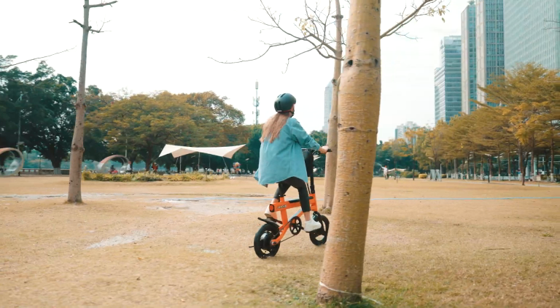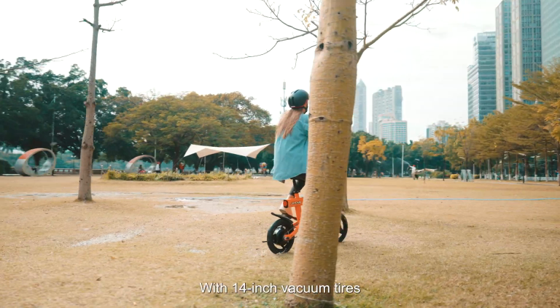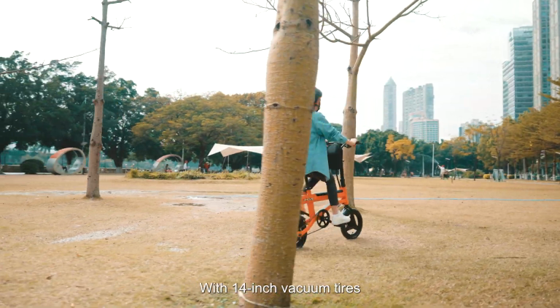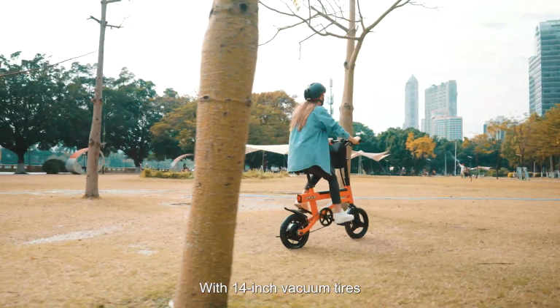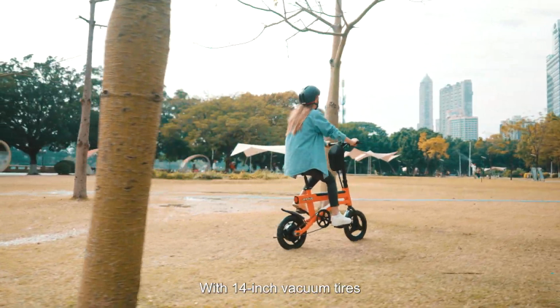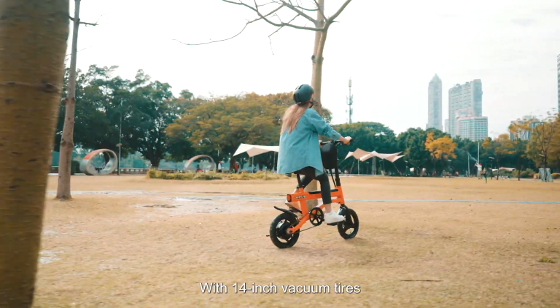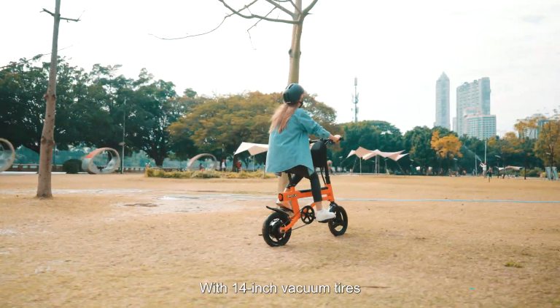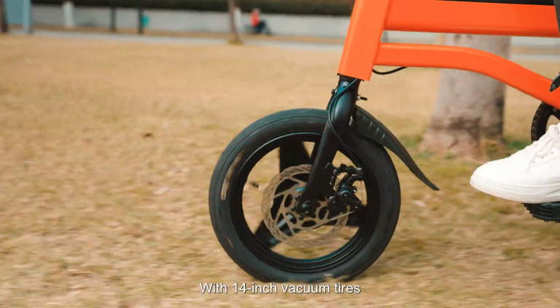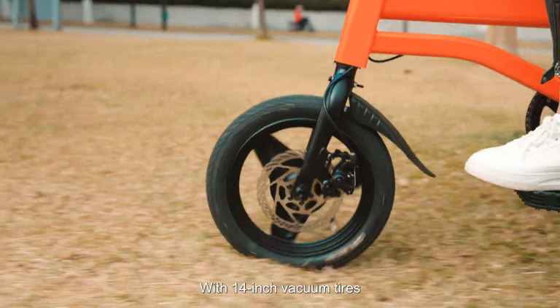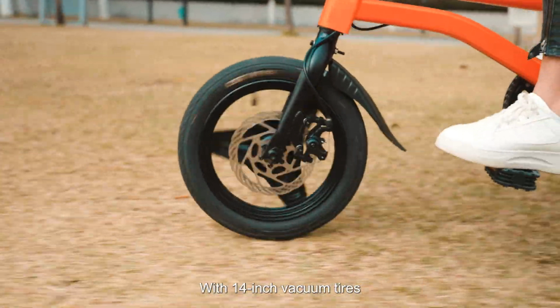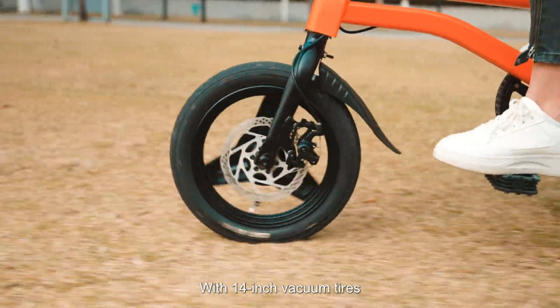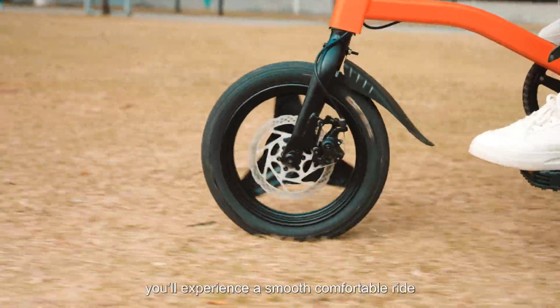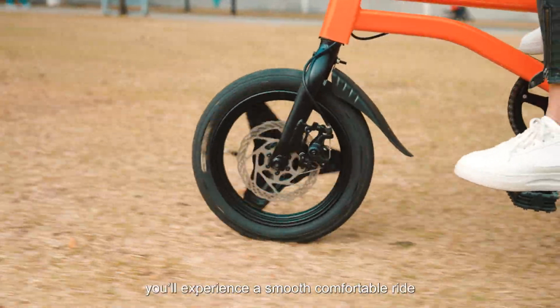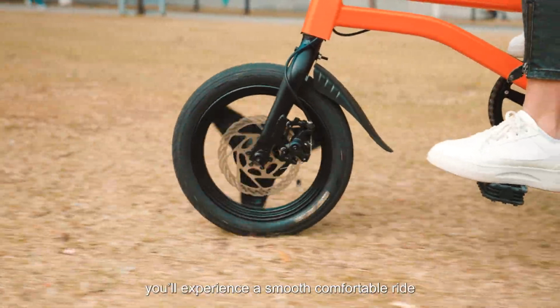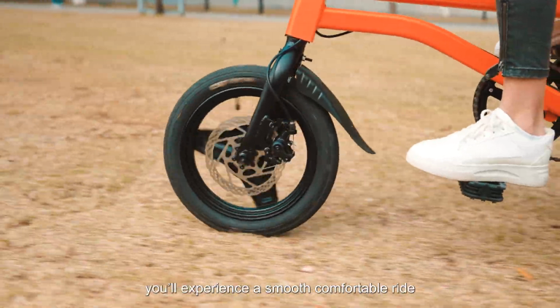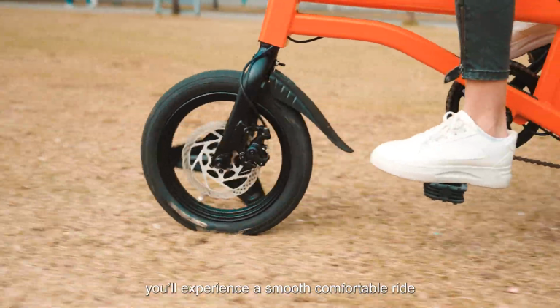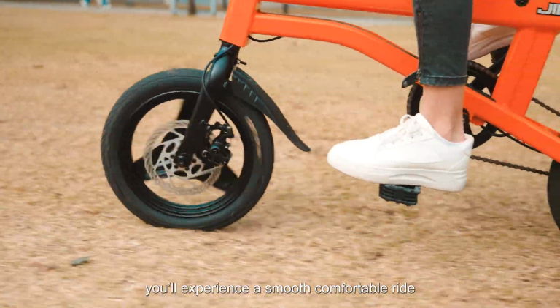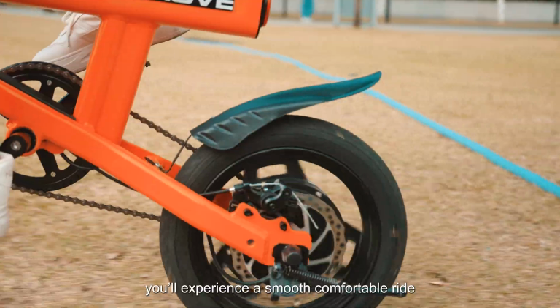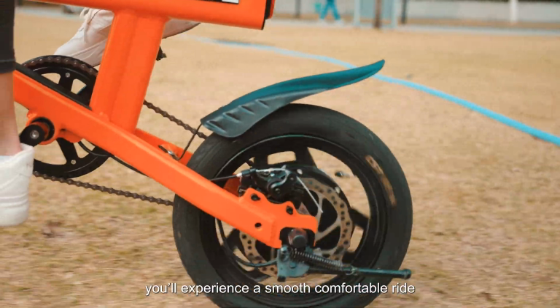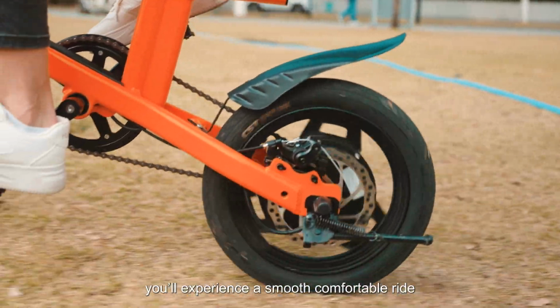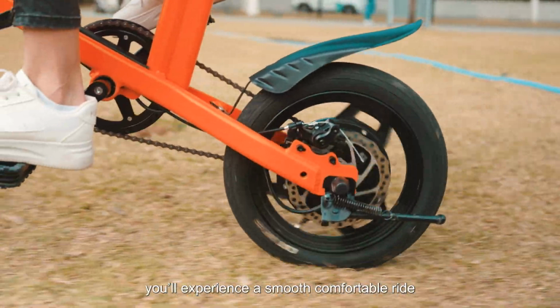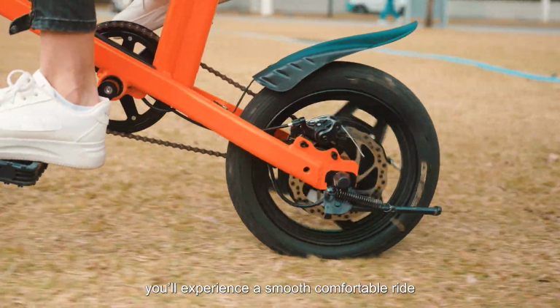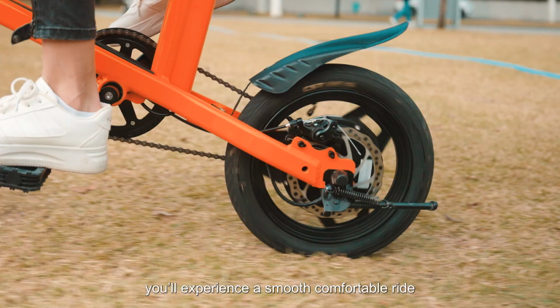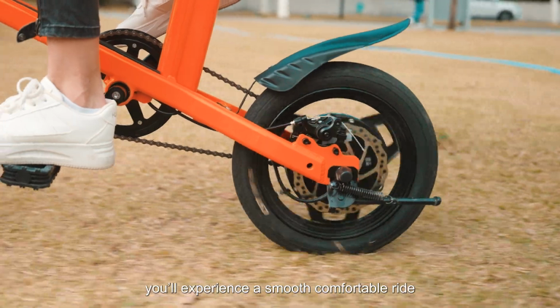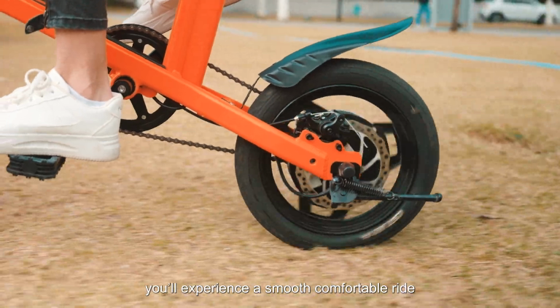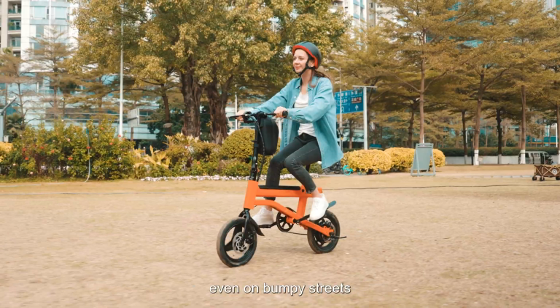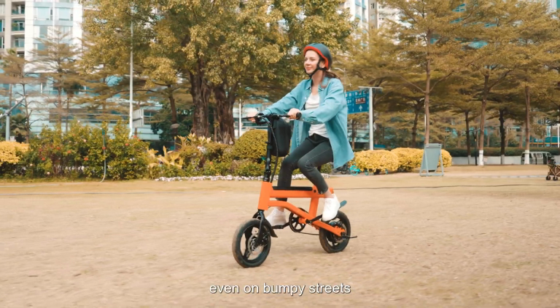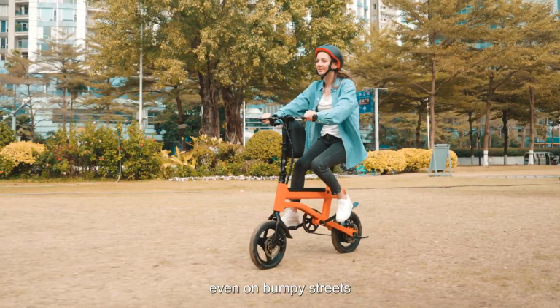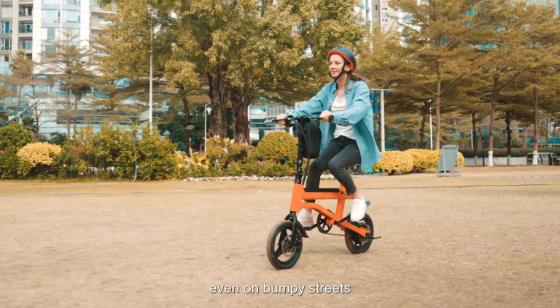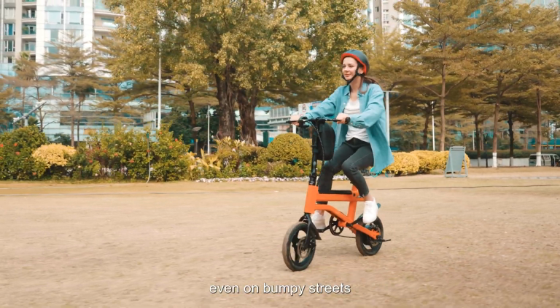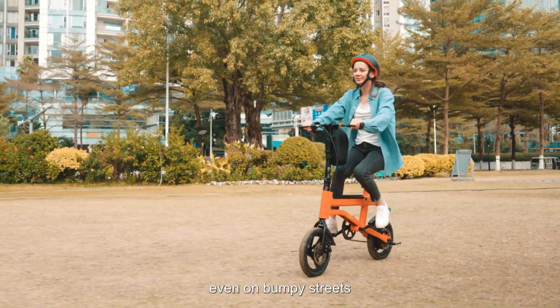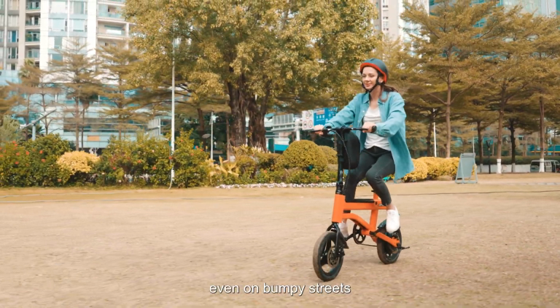With 14-inch vacuum tires, you'll experience a smooth, comfortable ride, even on bumpy streets.